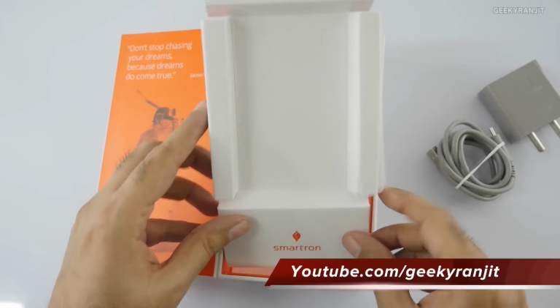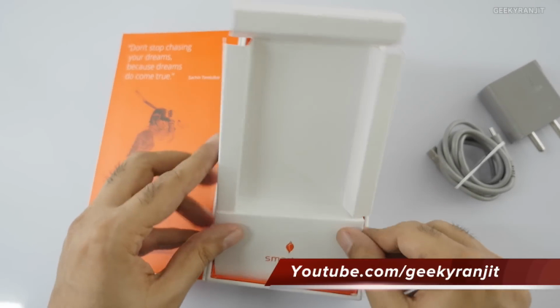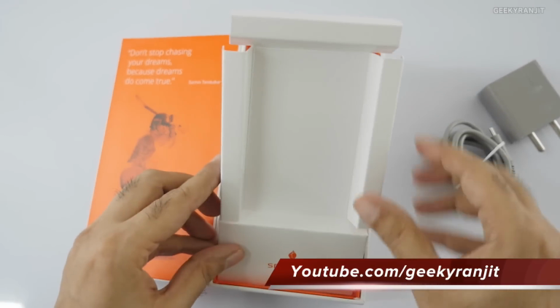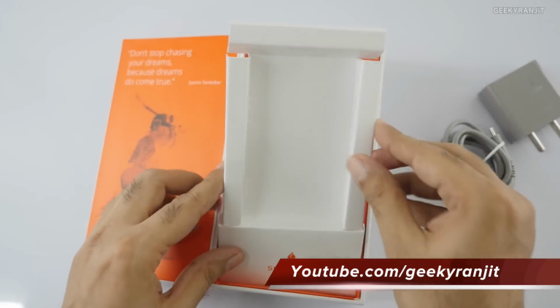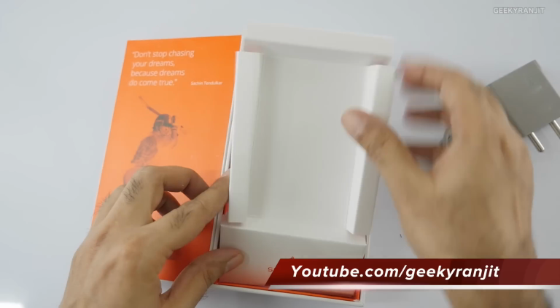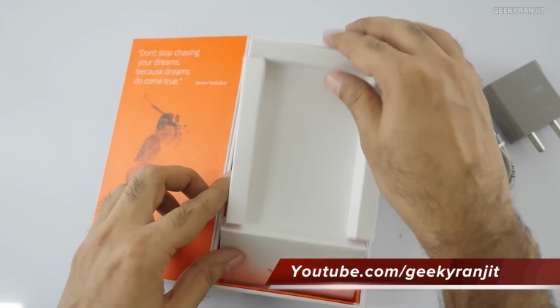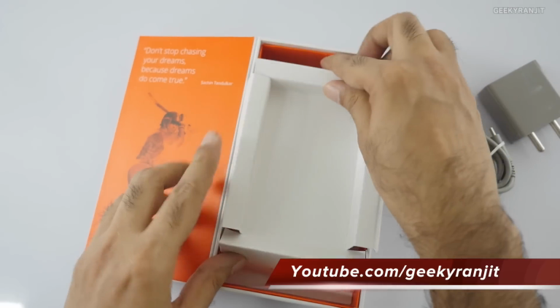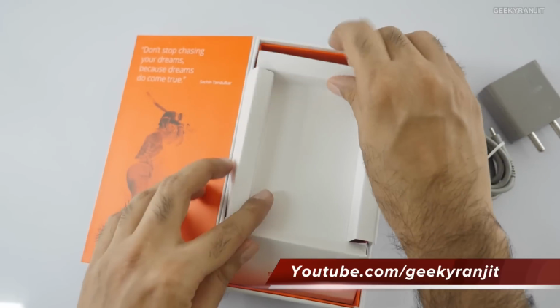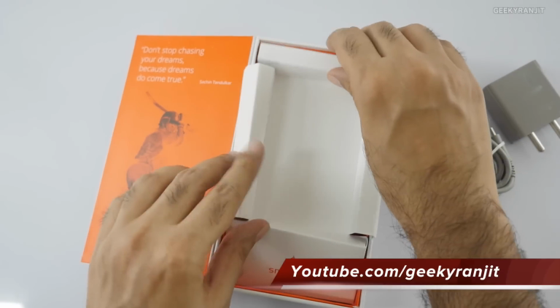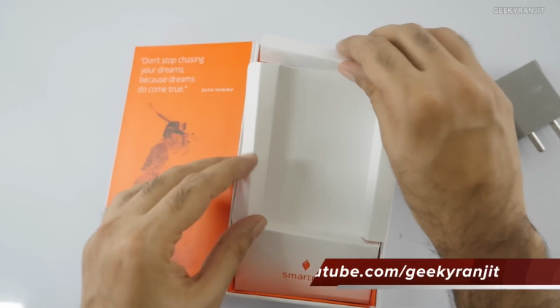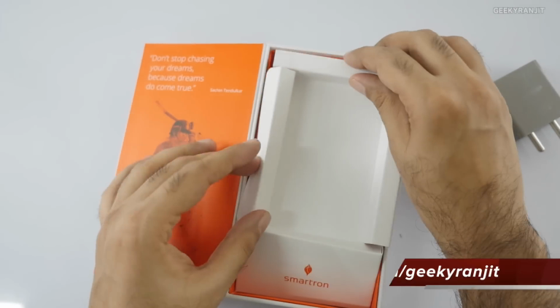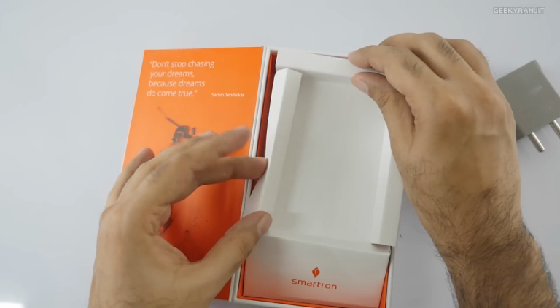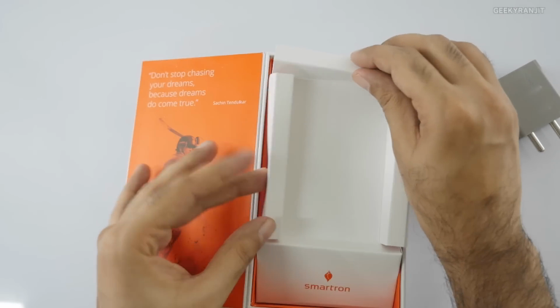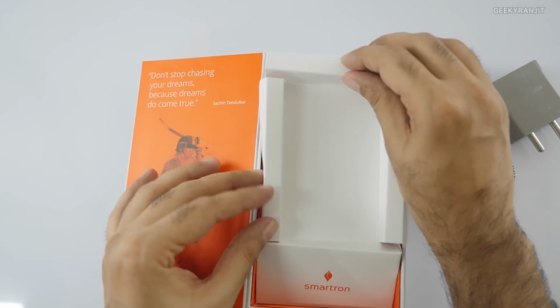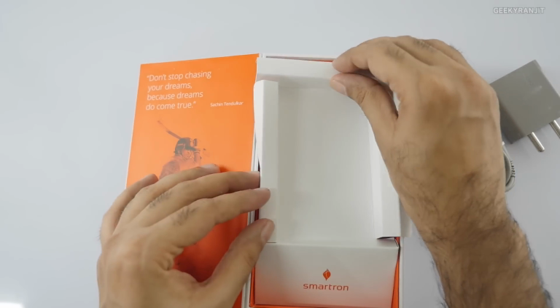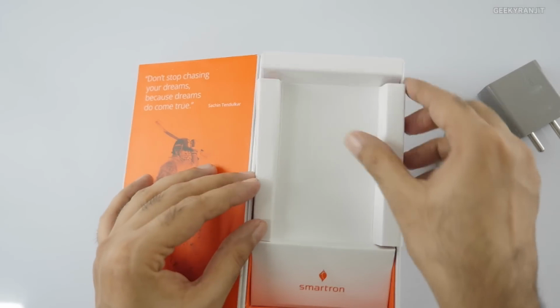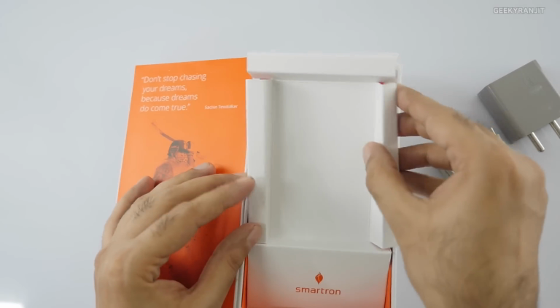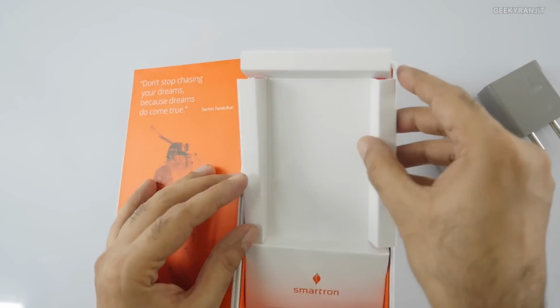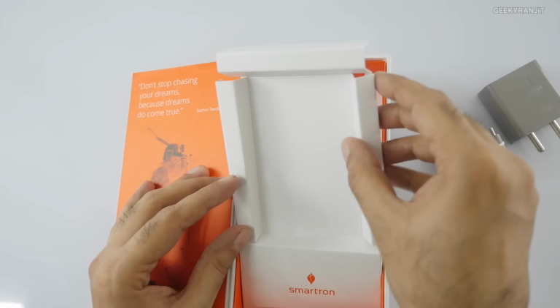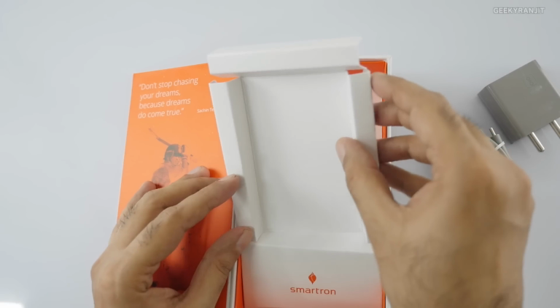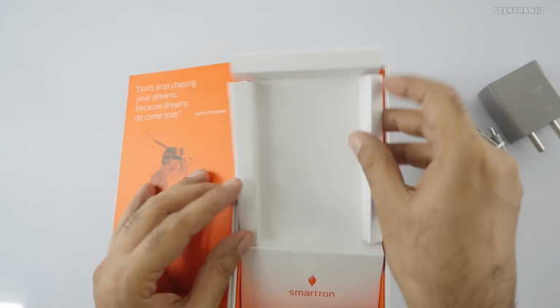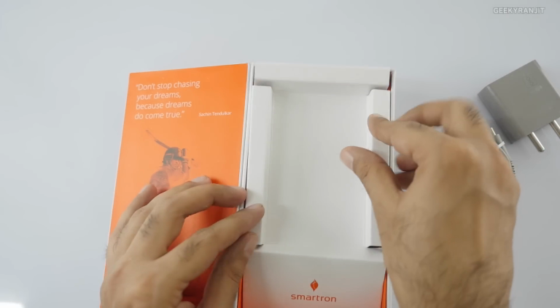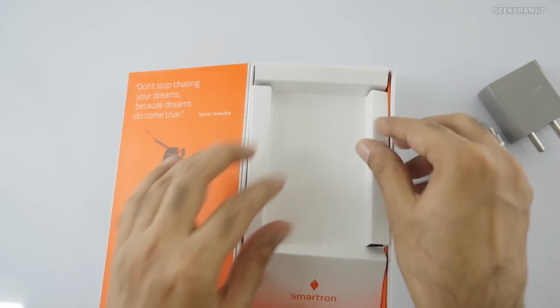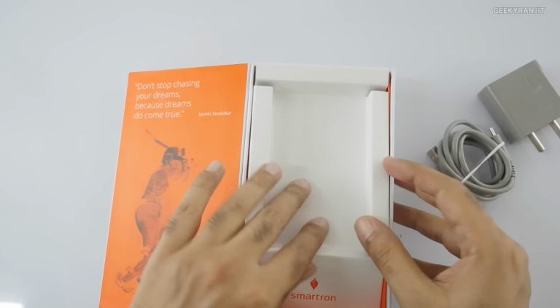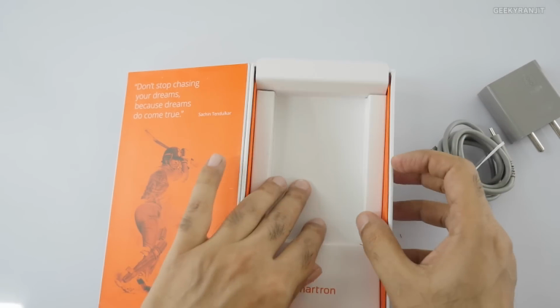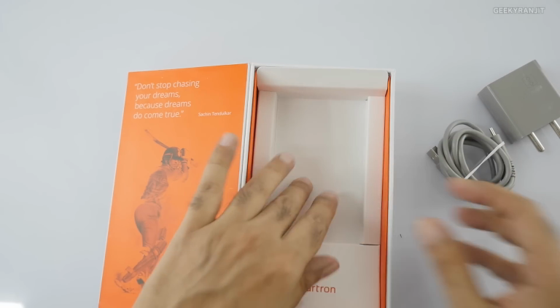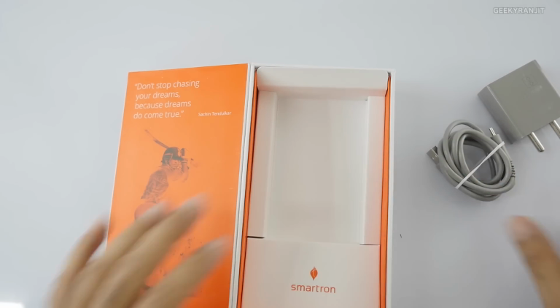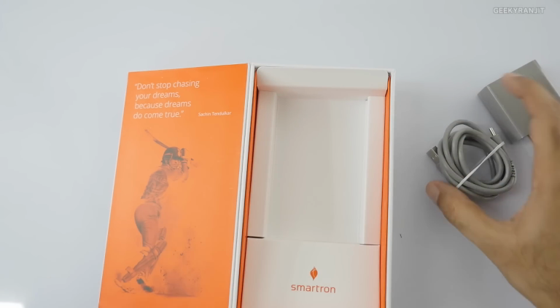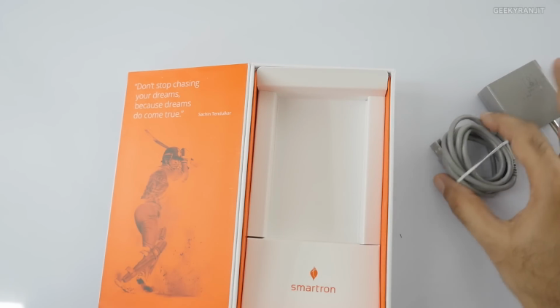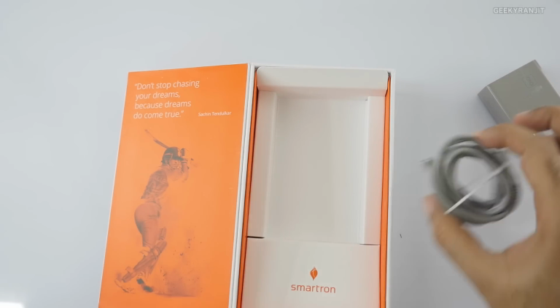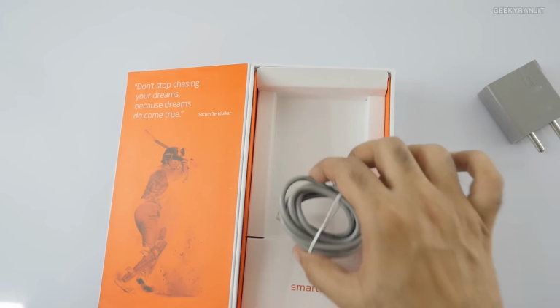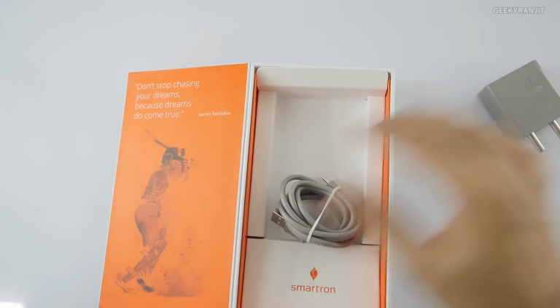And that's it for what's in the box — no earphones sadly included in the package. So let me keep these things to the side and have a closer look at the phone itself.